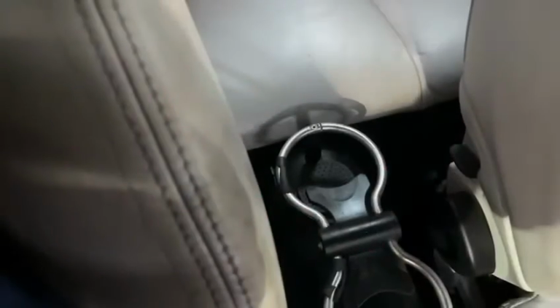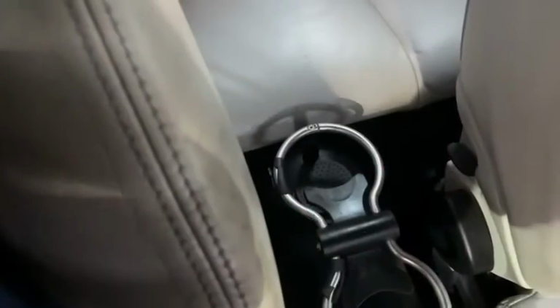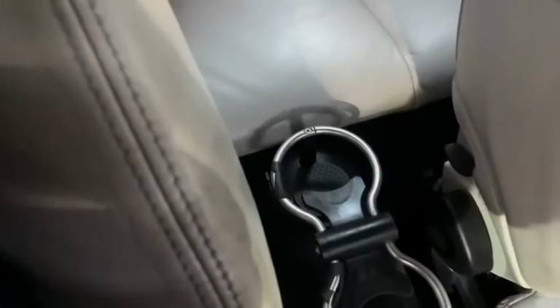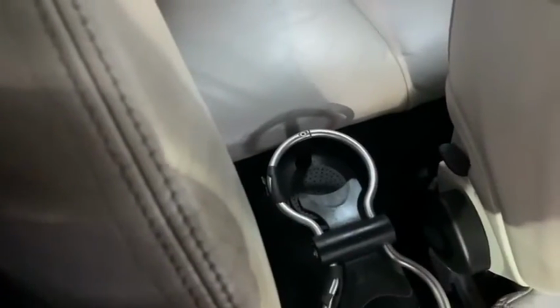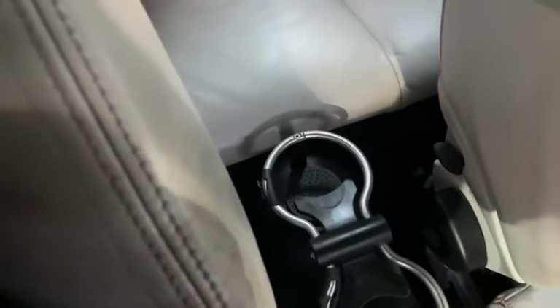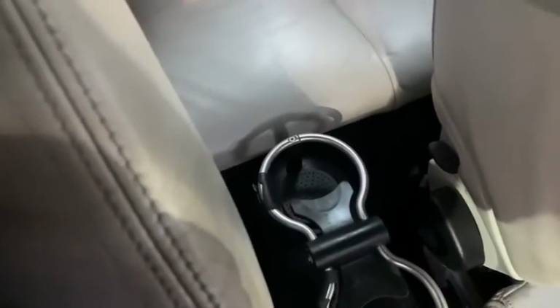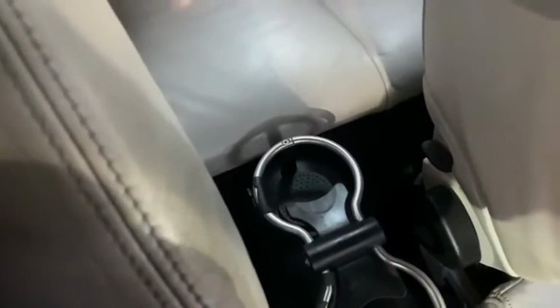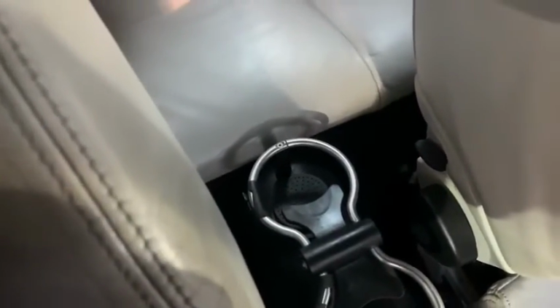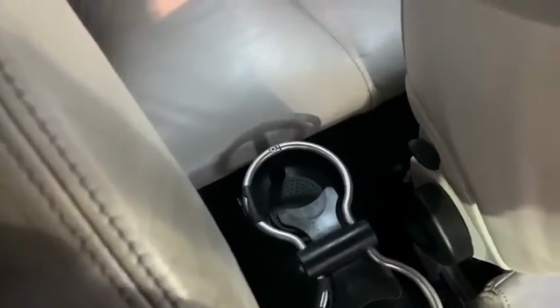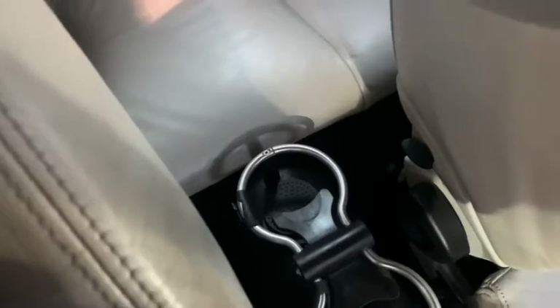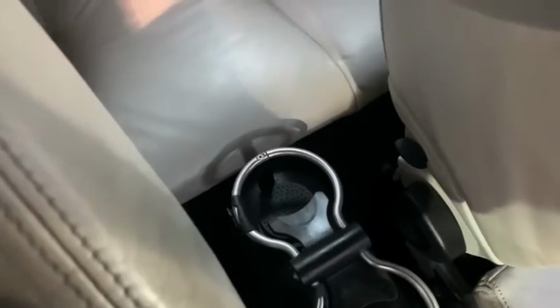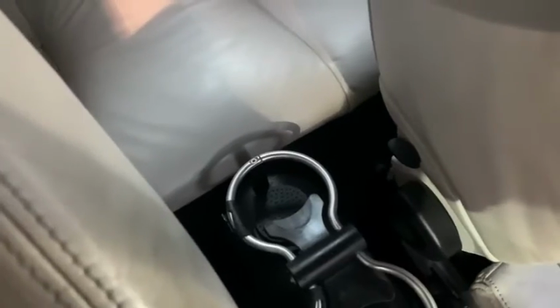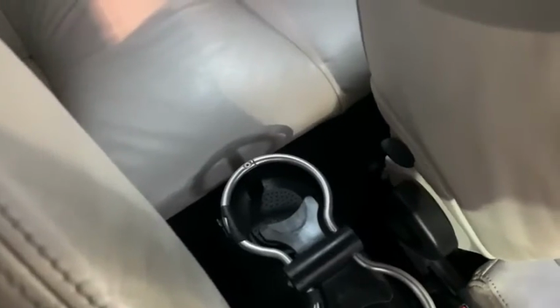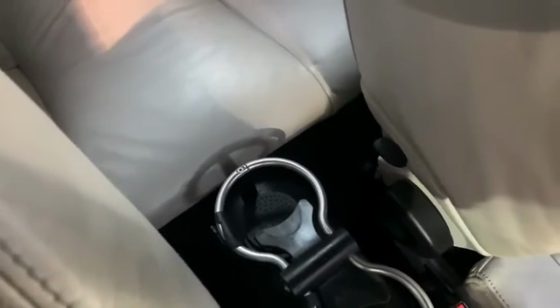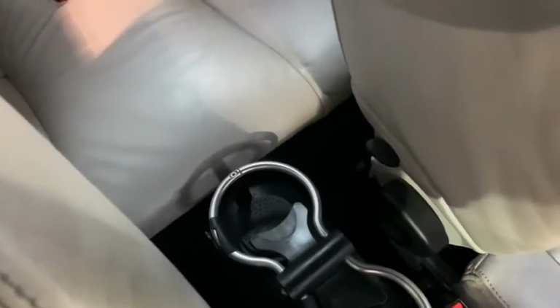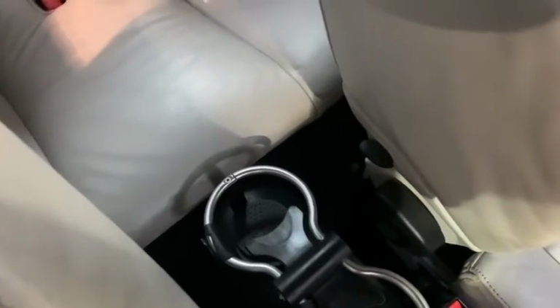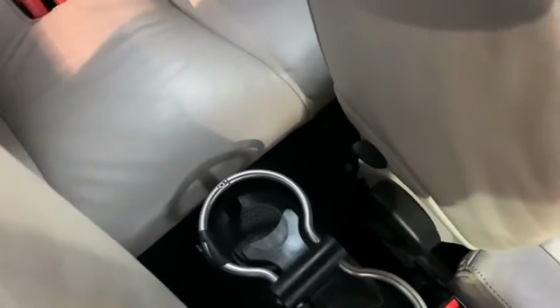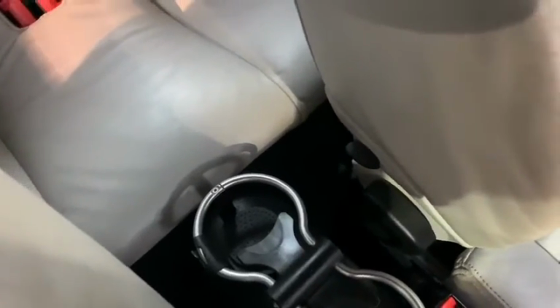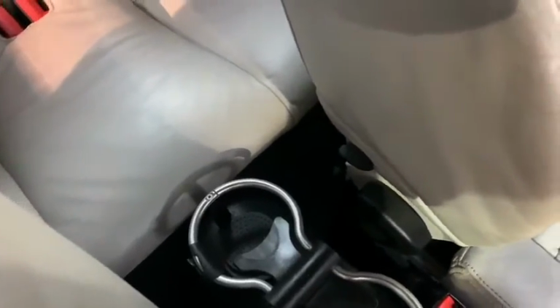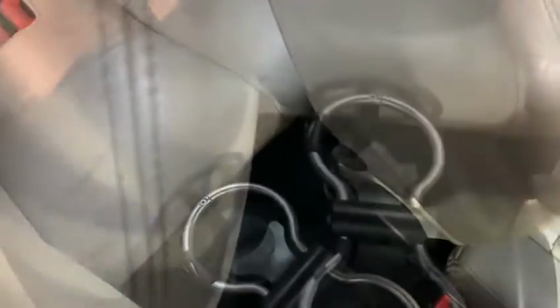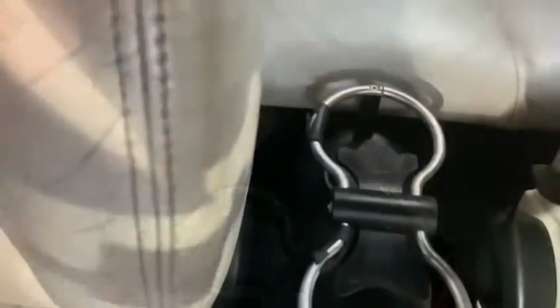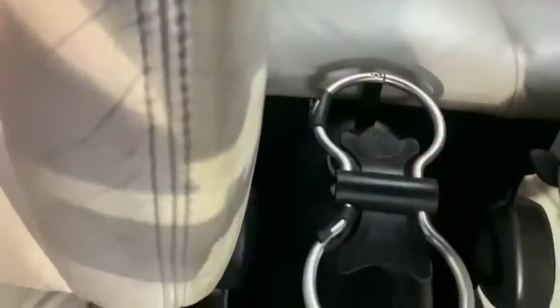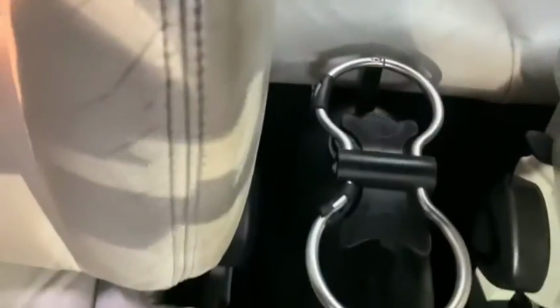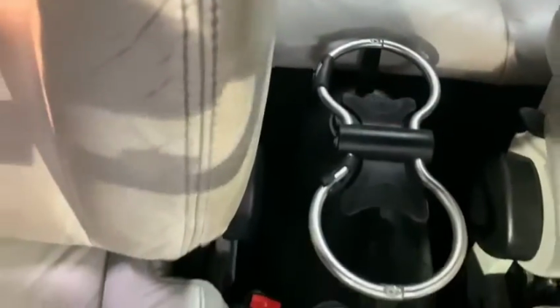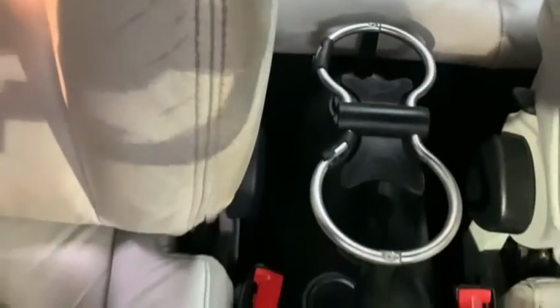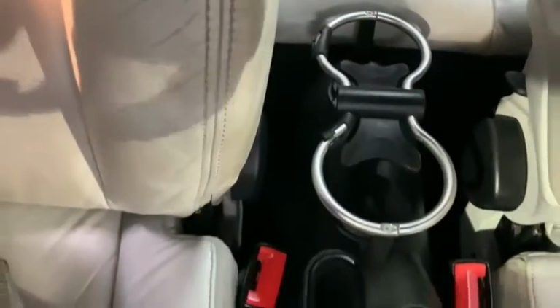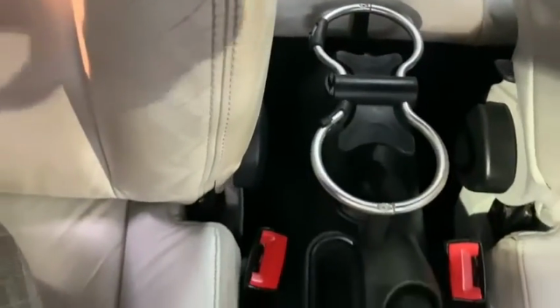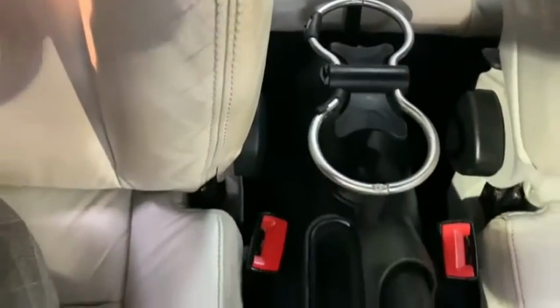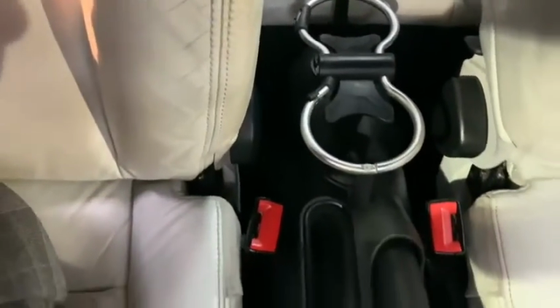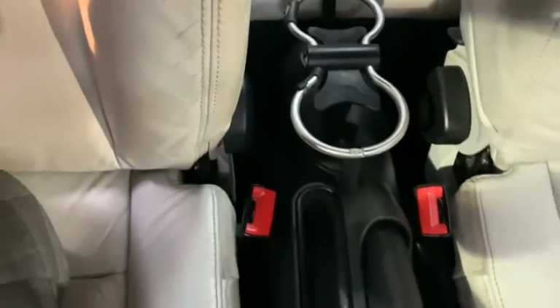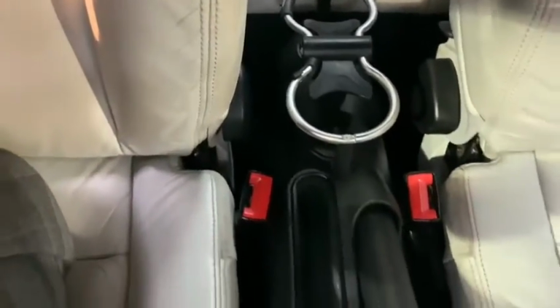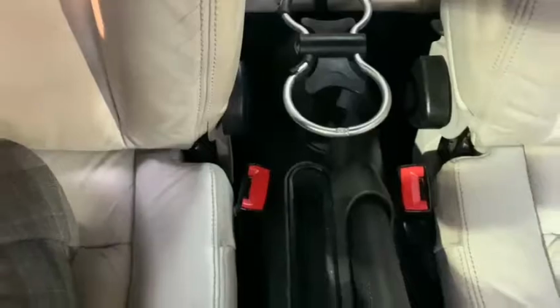Another feature I love about this car is the interchangeable parts, such as the cup holders you can see on your screen now, that can be unclipped and replaced with an armrest.